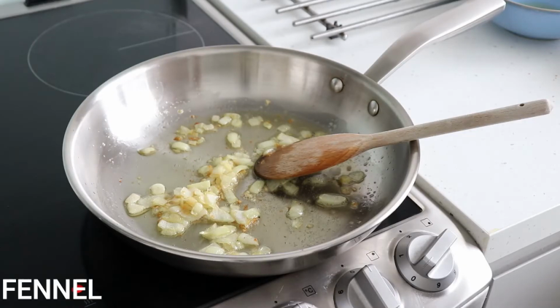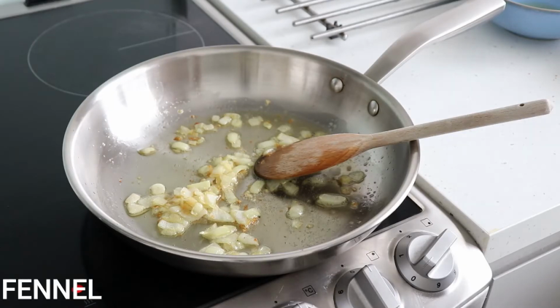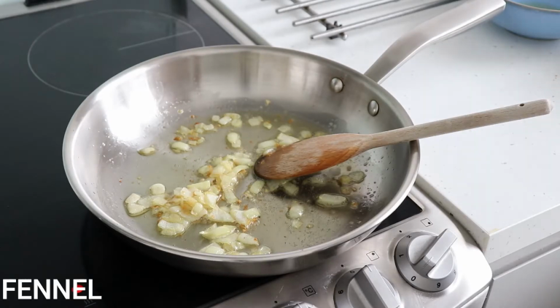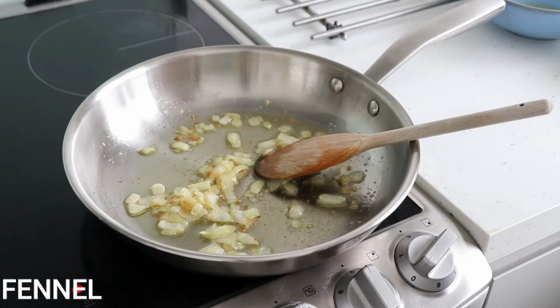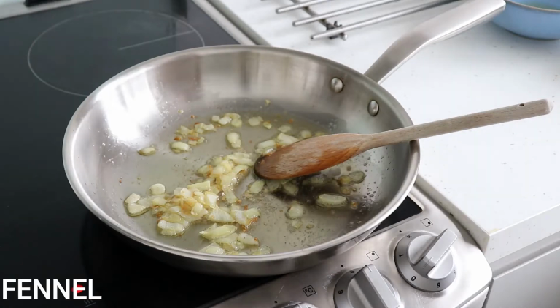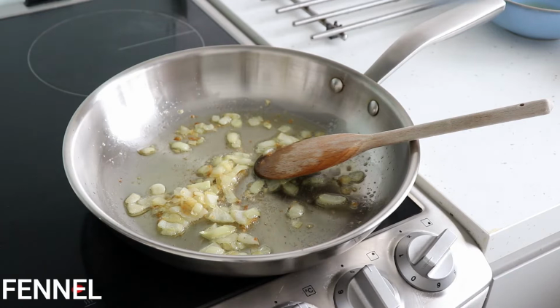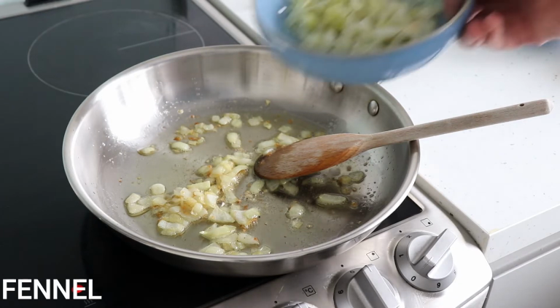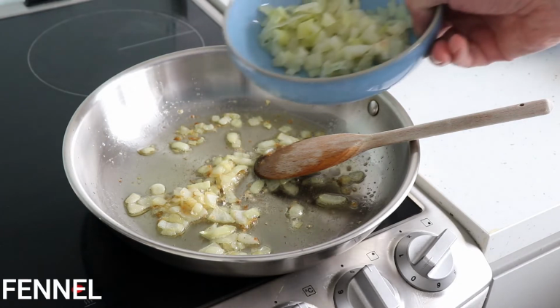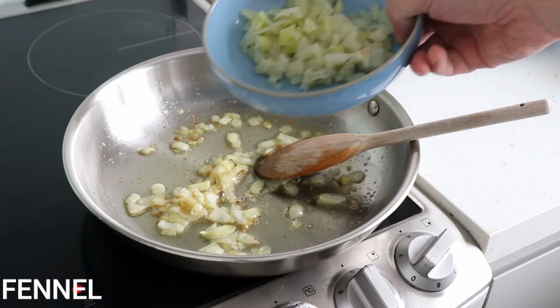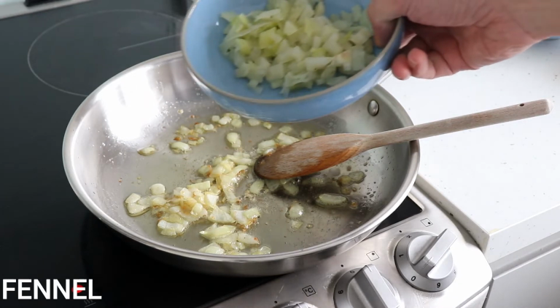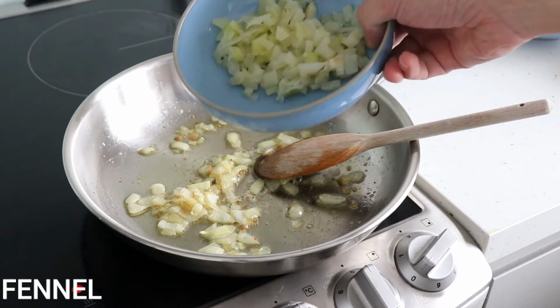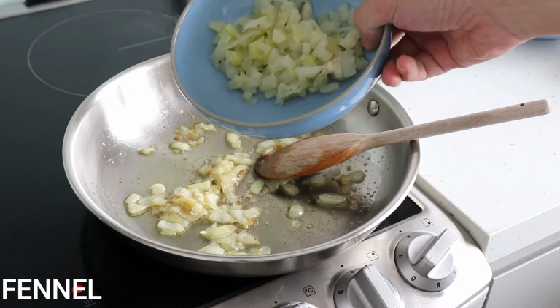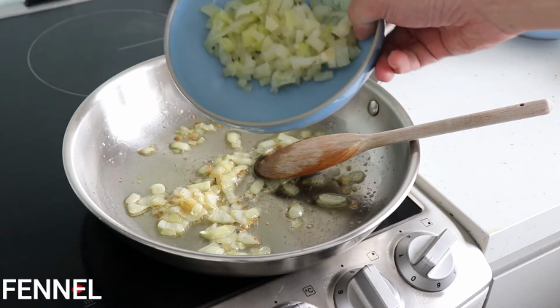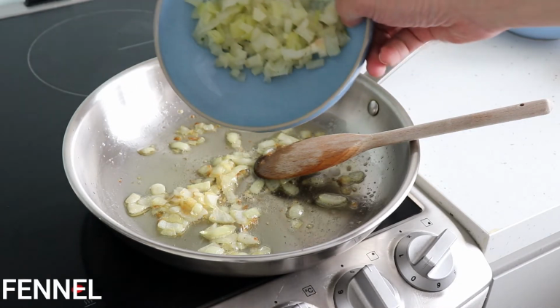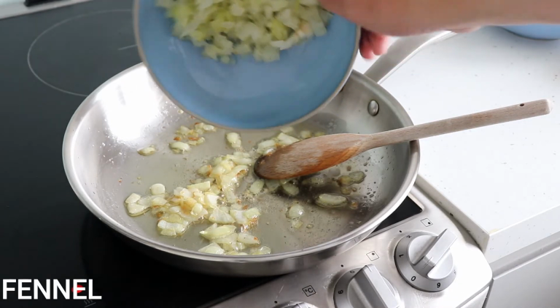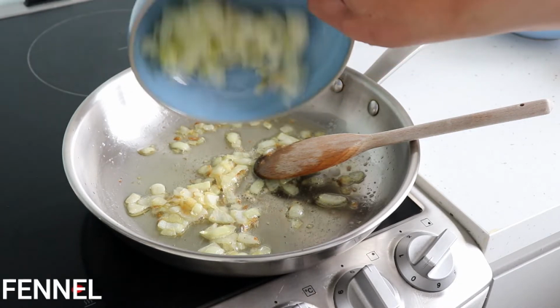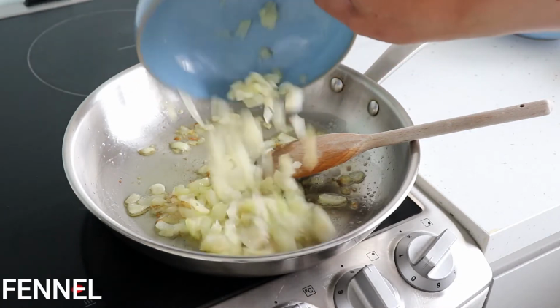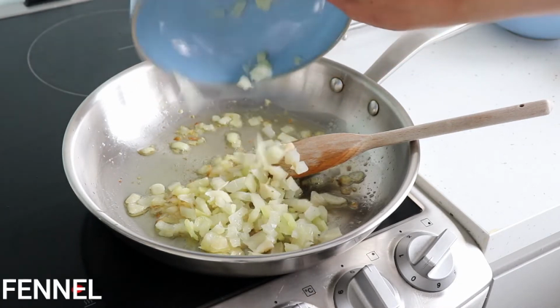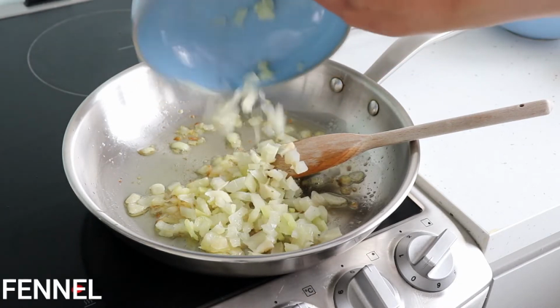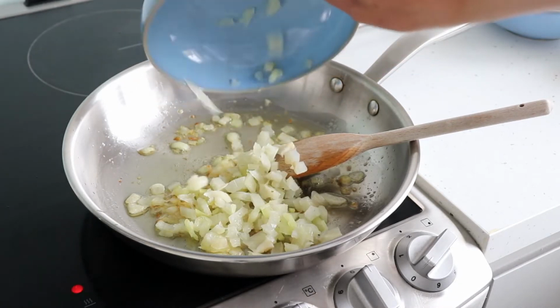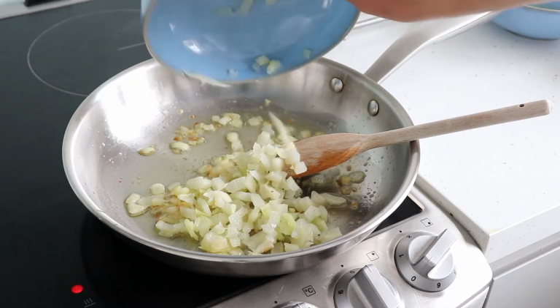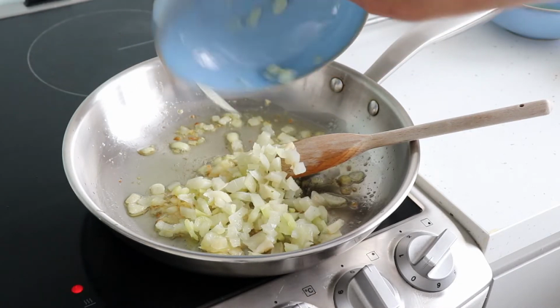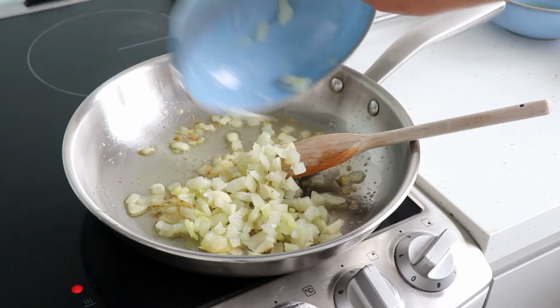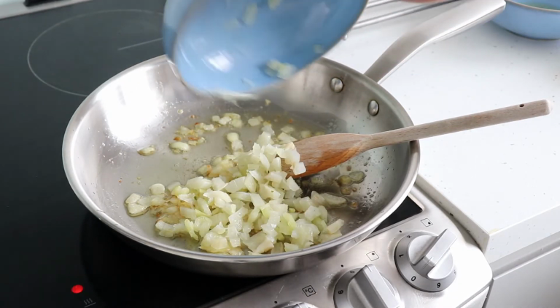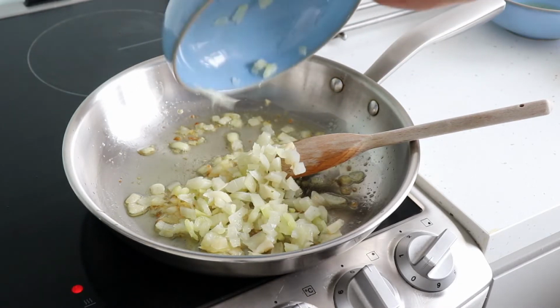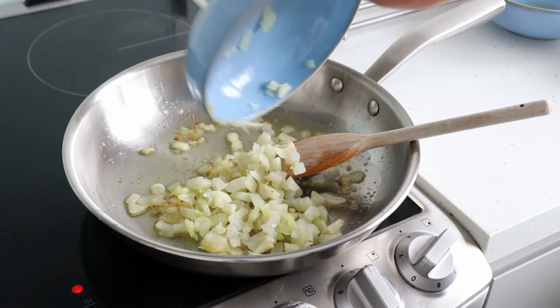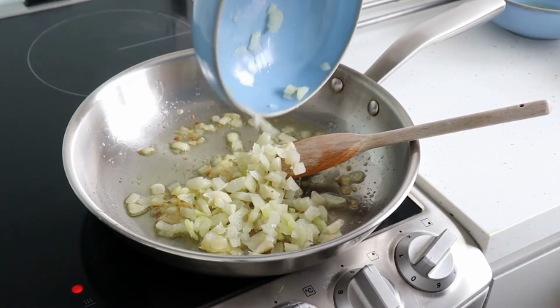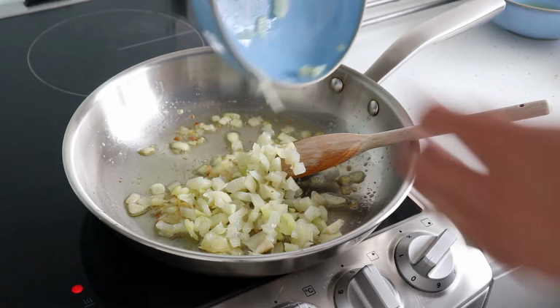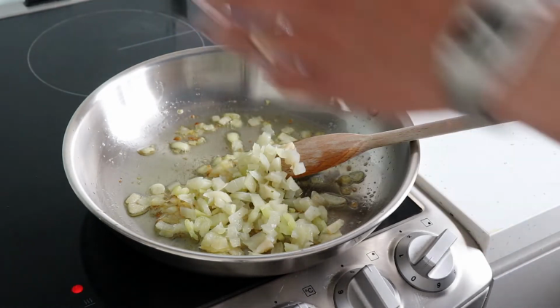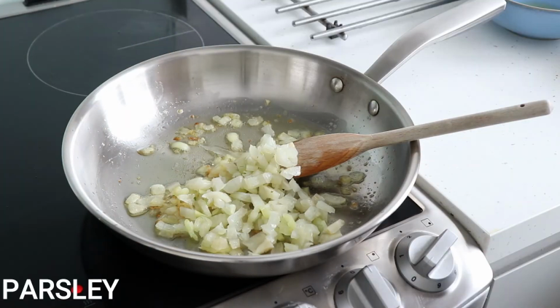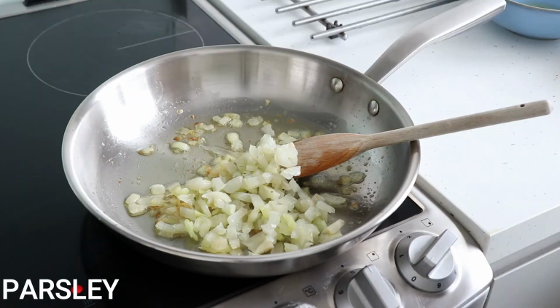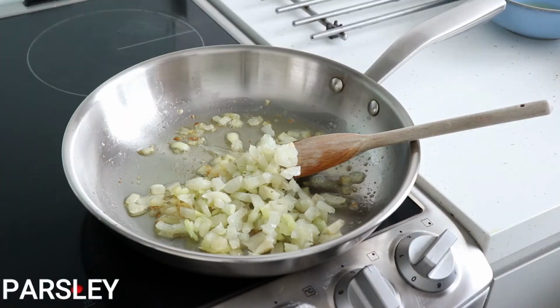Add in the cooked fennel, chopped parsley, sultanas and pine nuts.